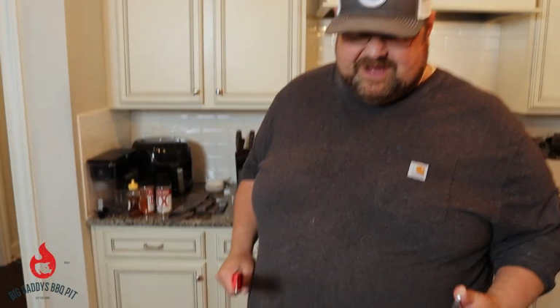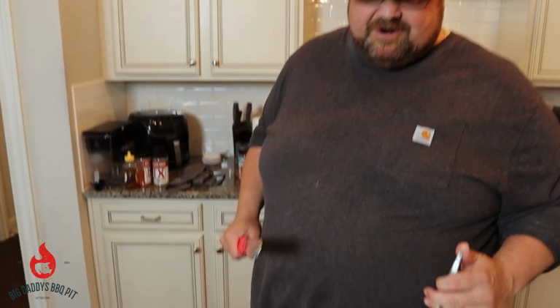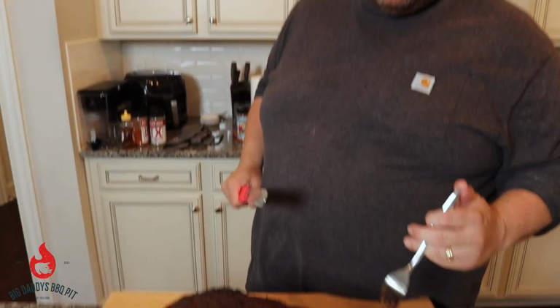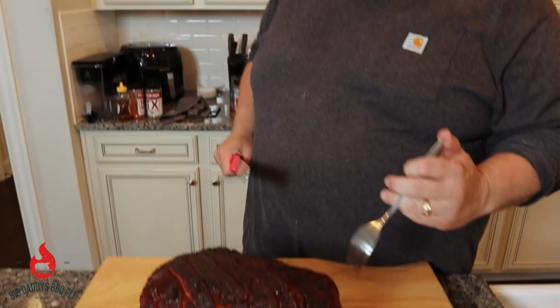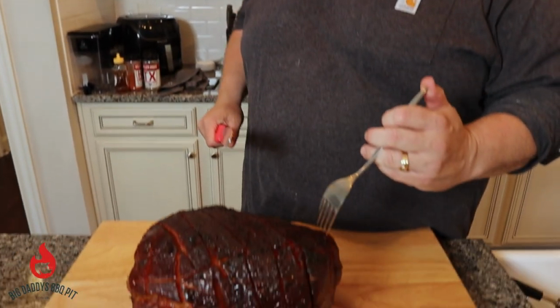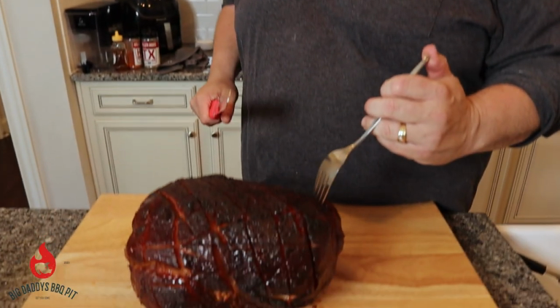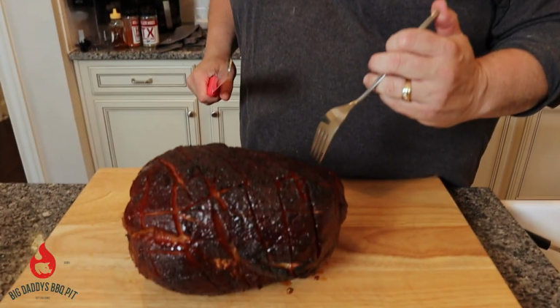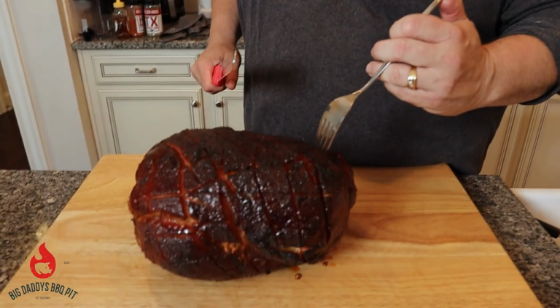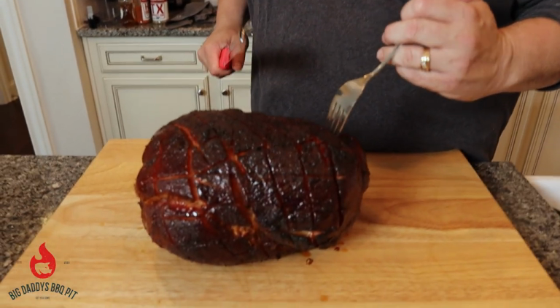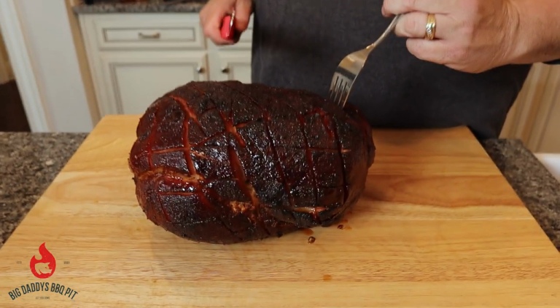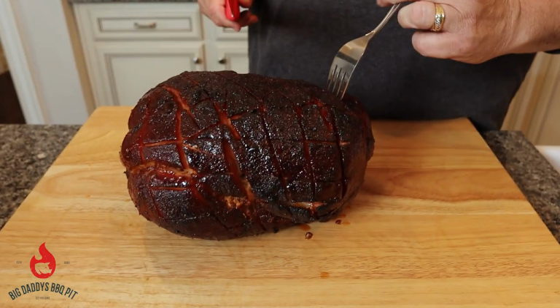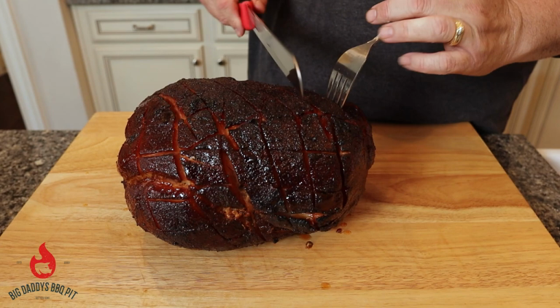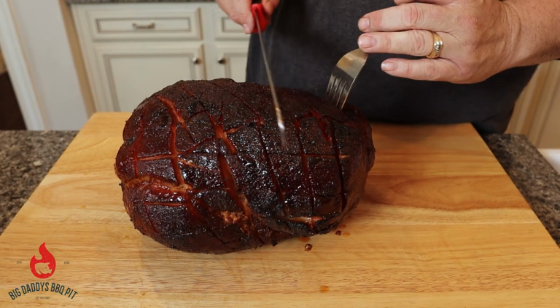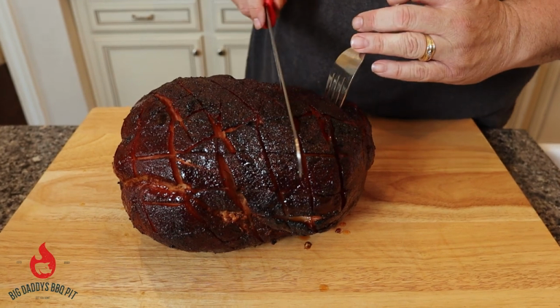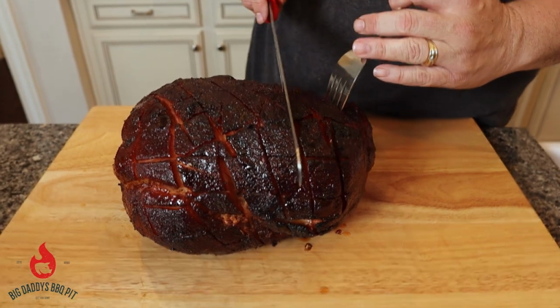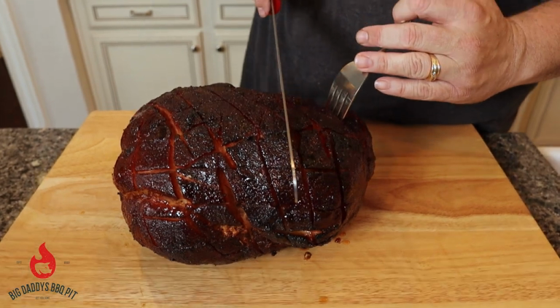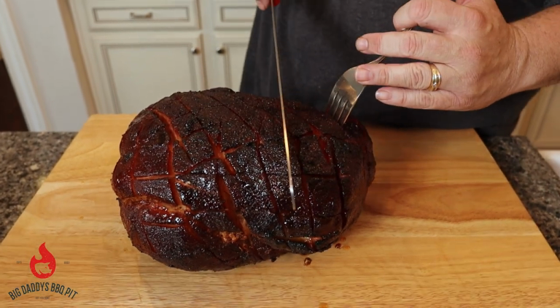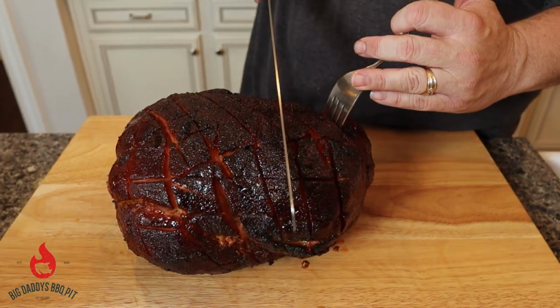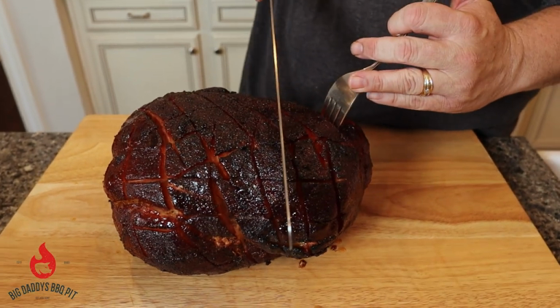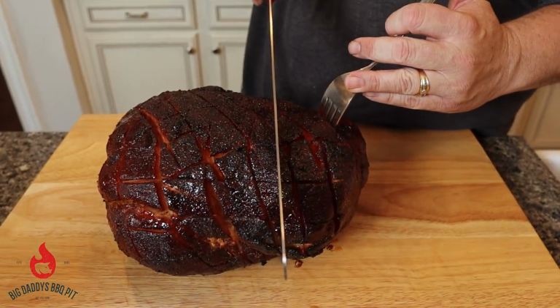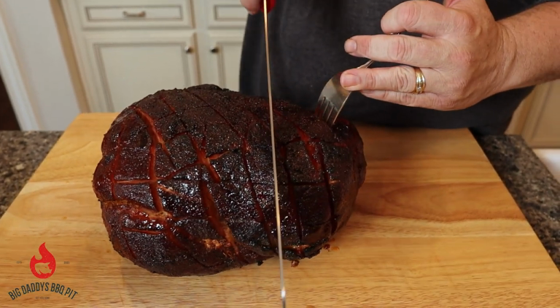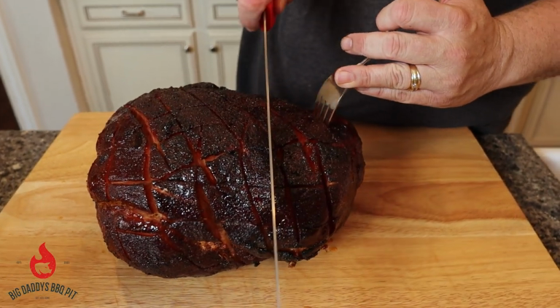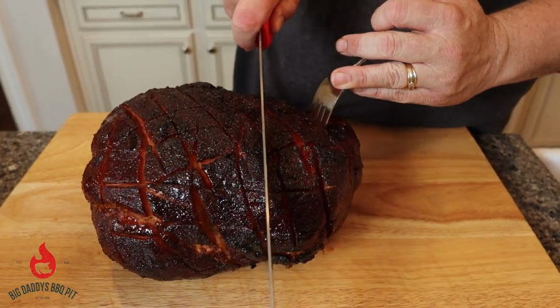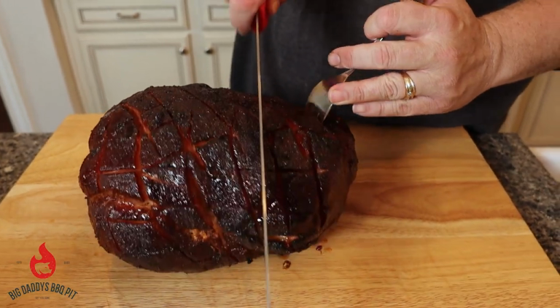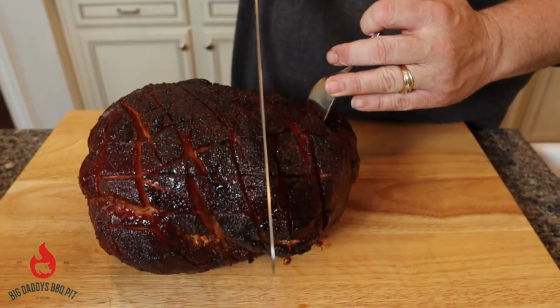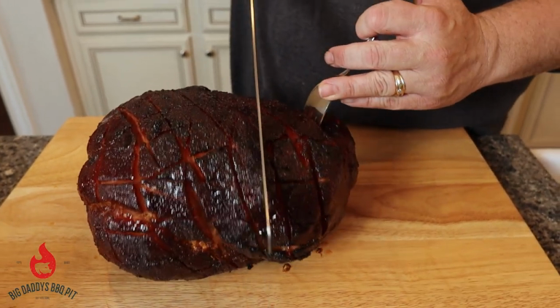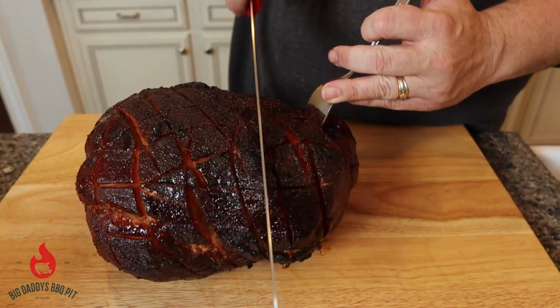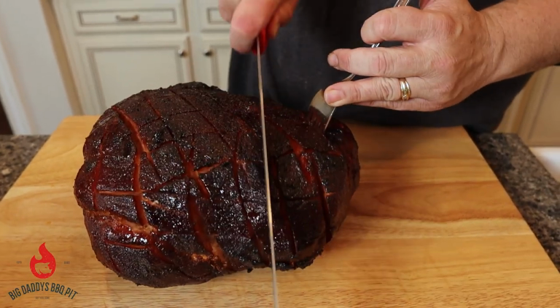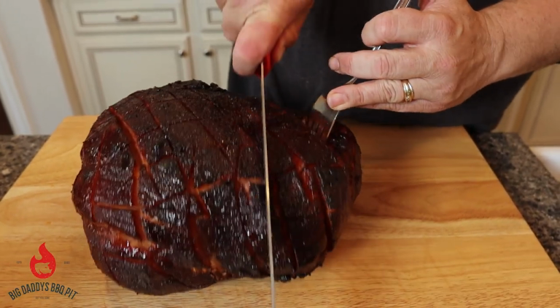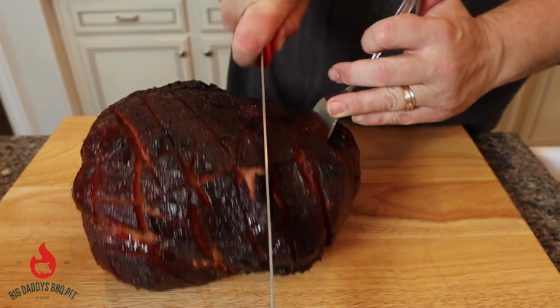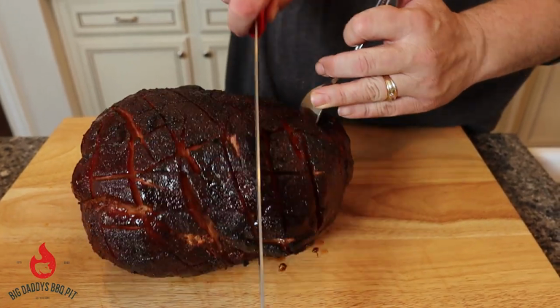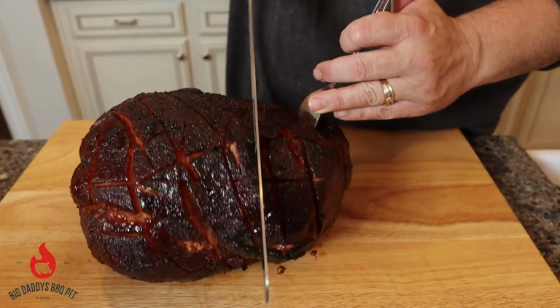We've let our ham rest. We're going to go ahead and slice this thing and get a nice big chunk out of it.